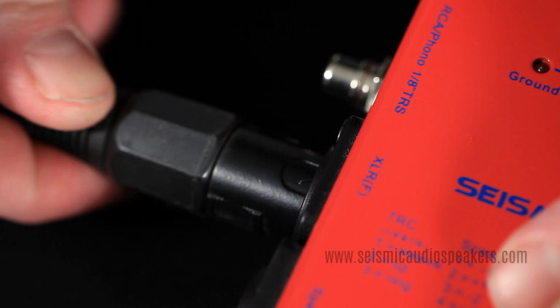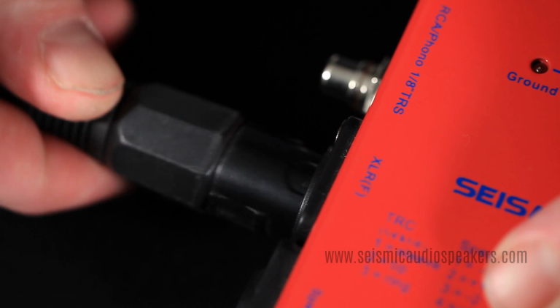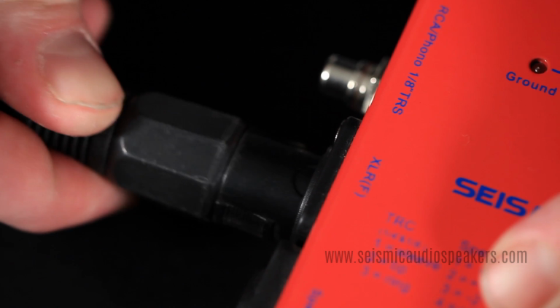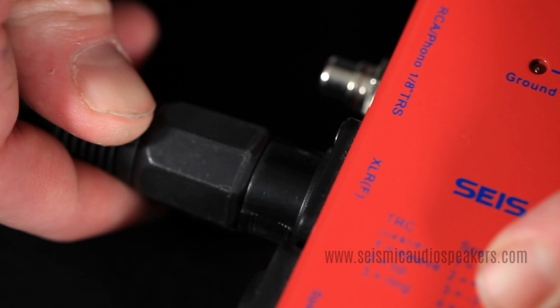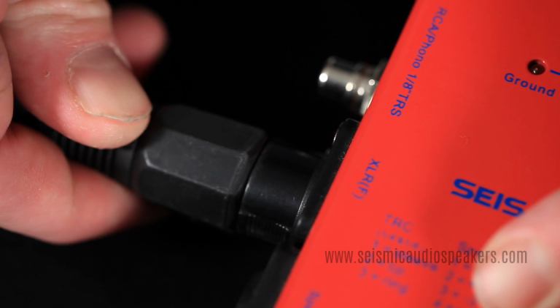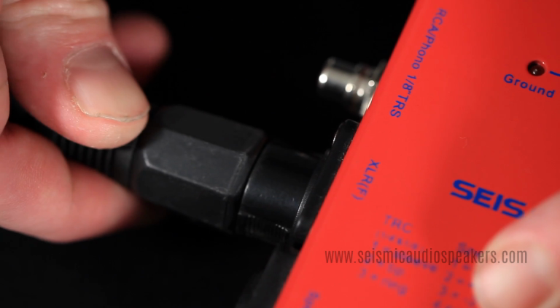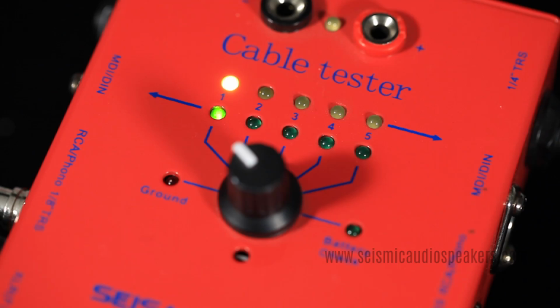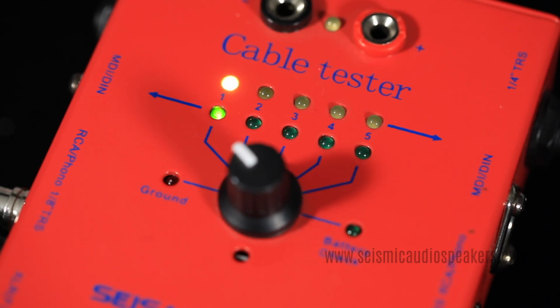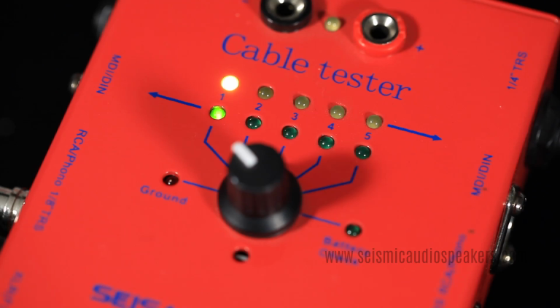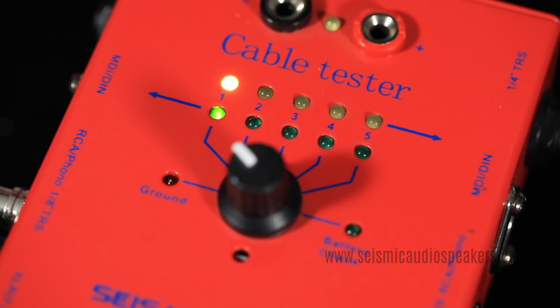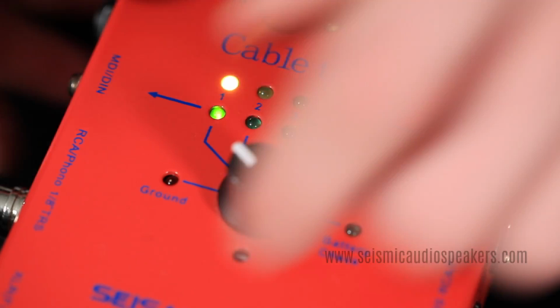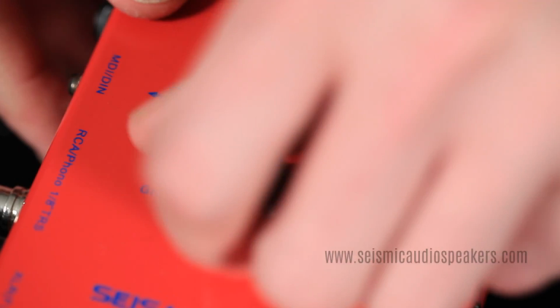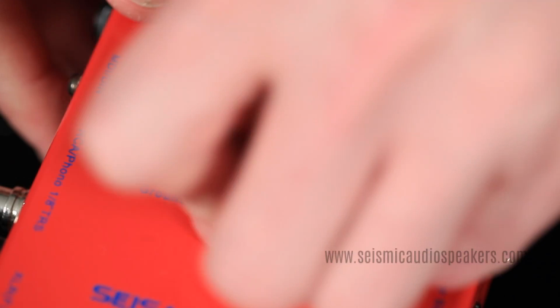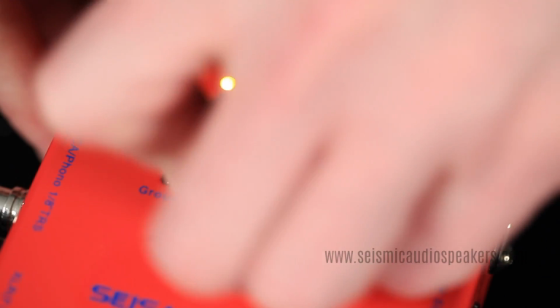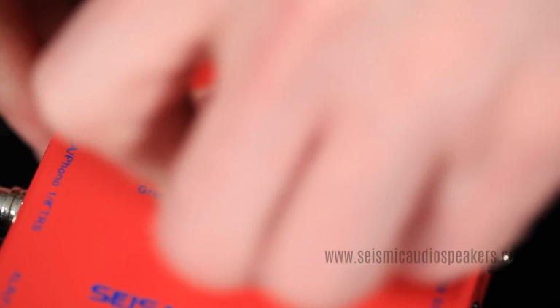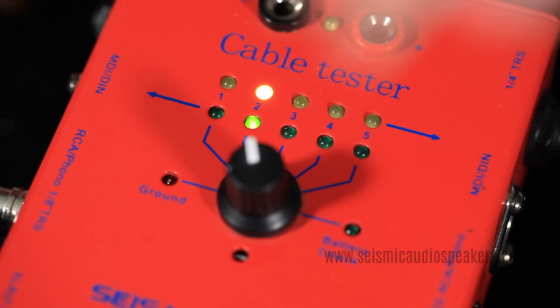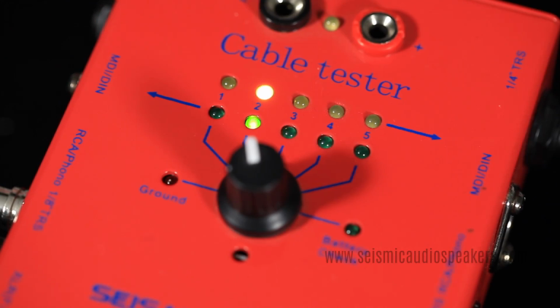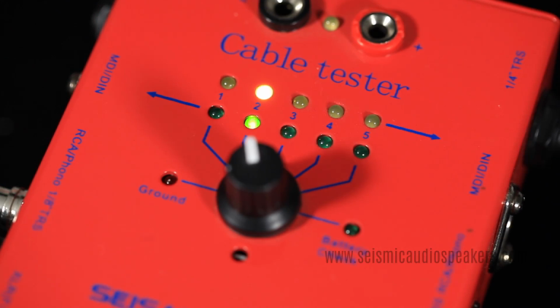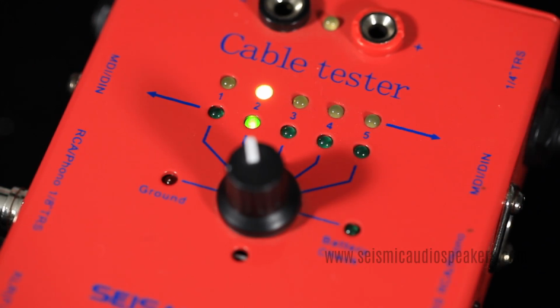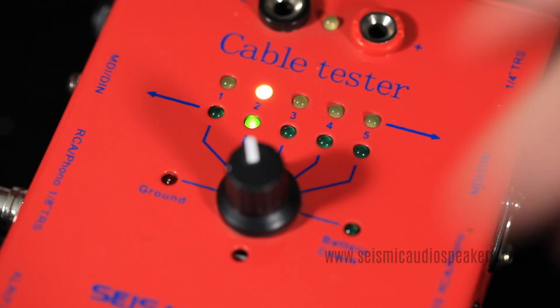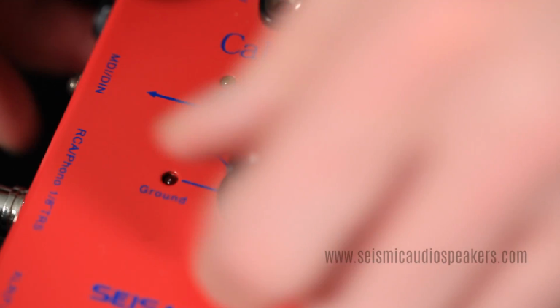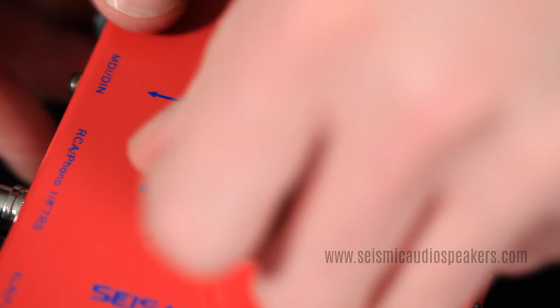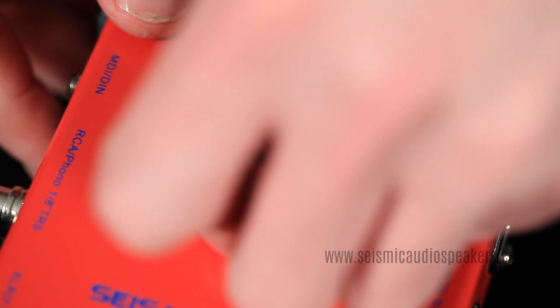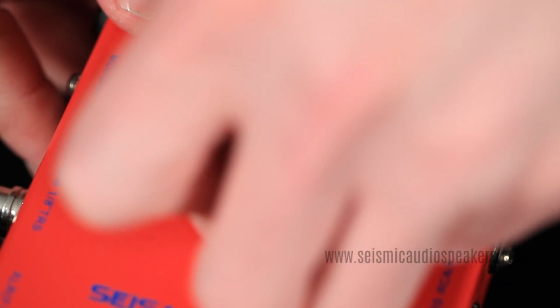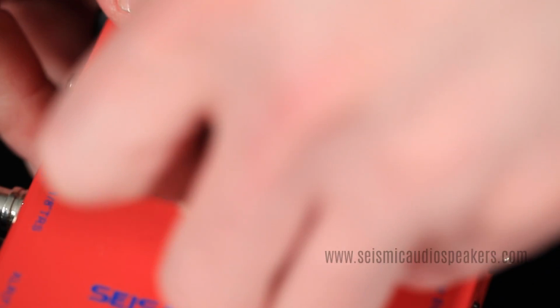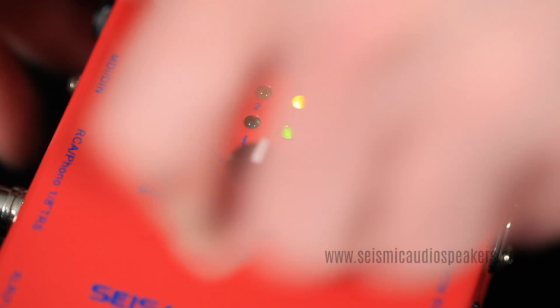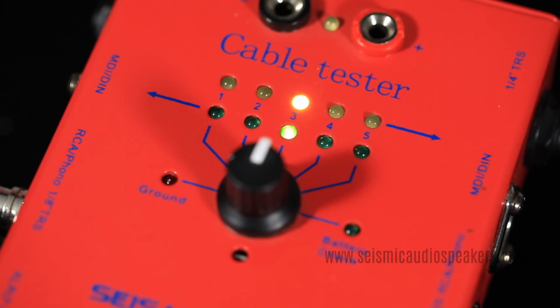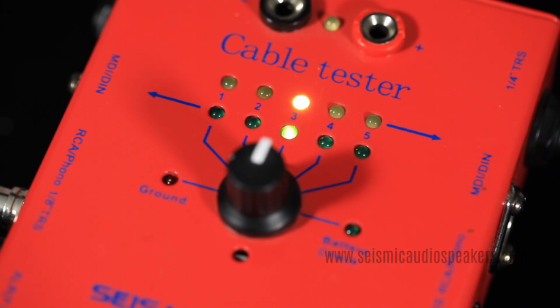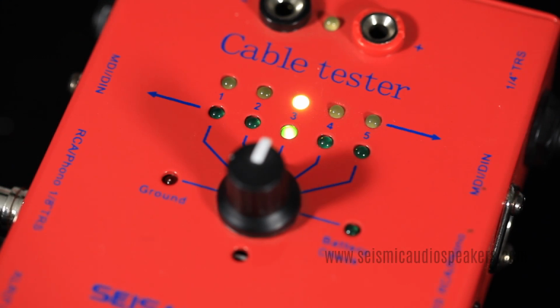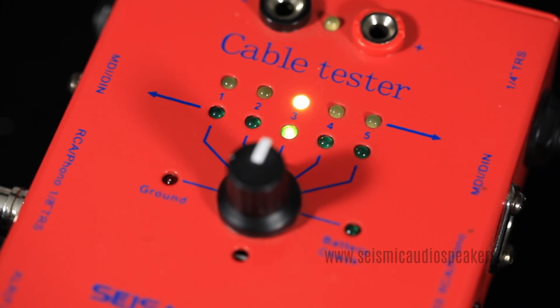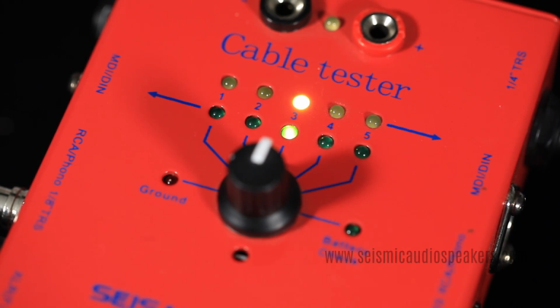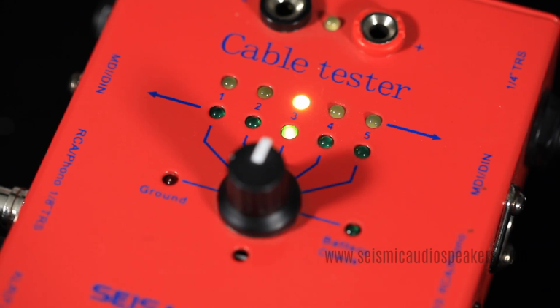An XLR will show one for pin one, two for pin two, and three for ground.